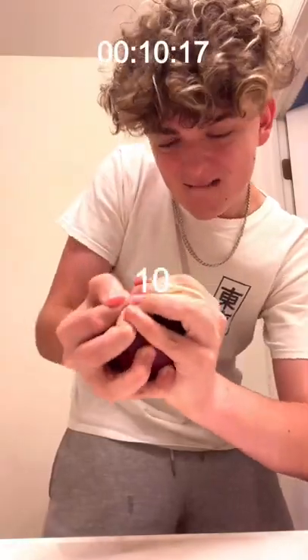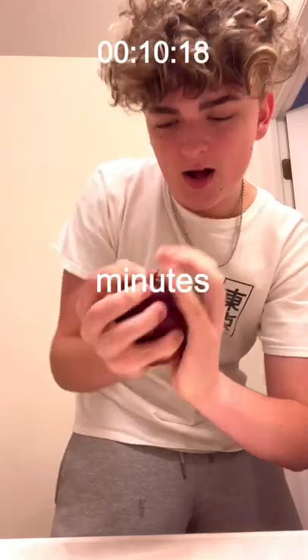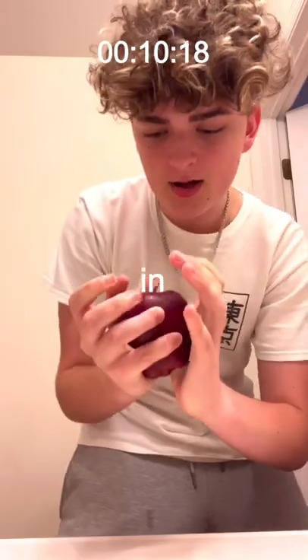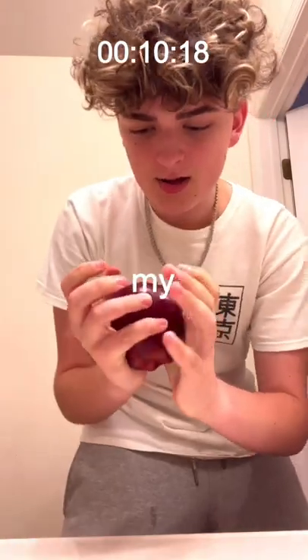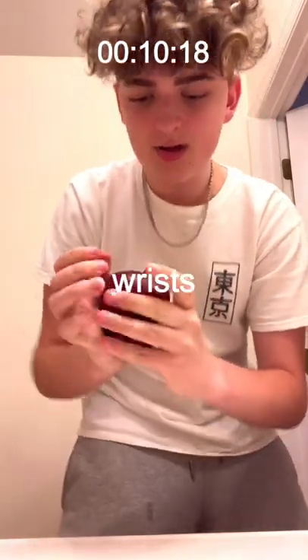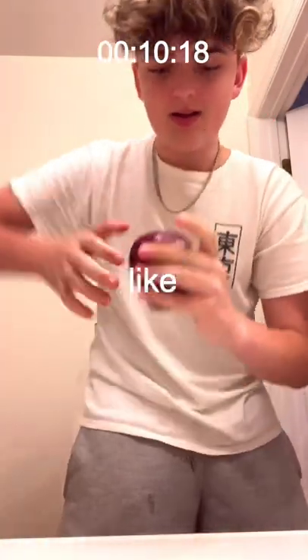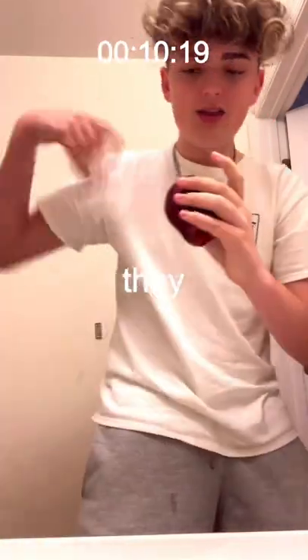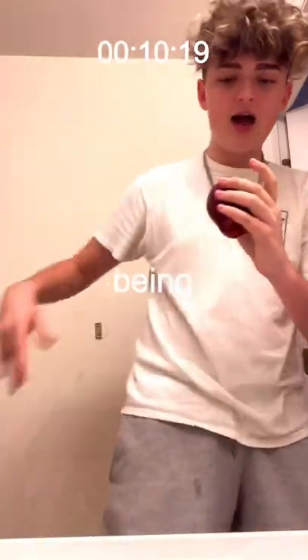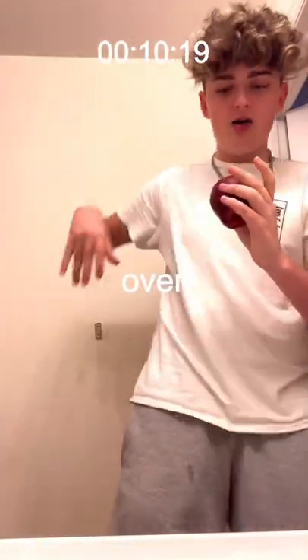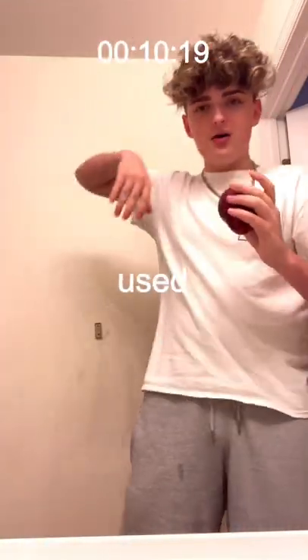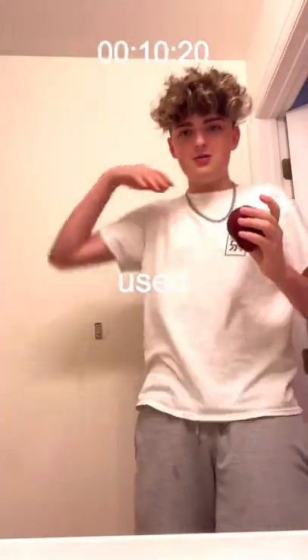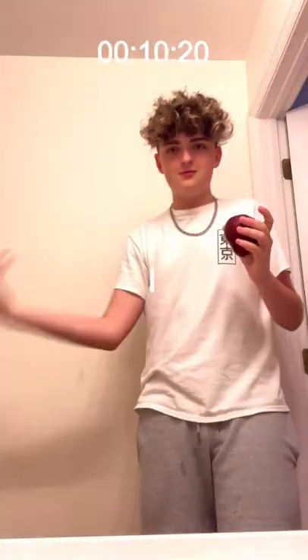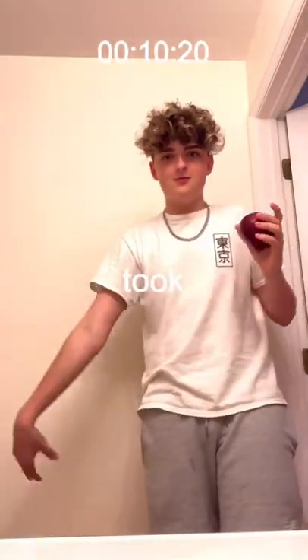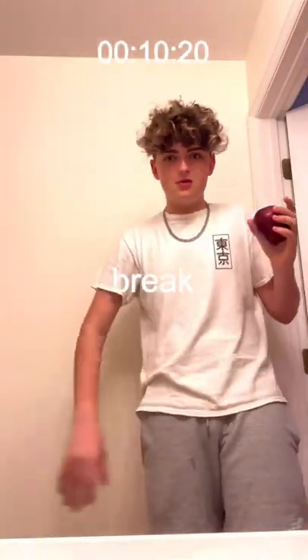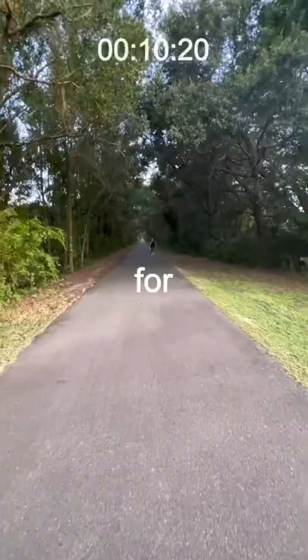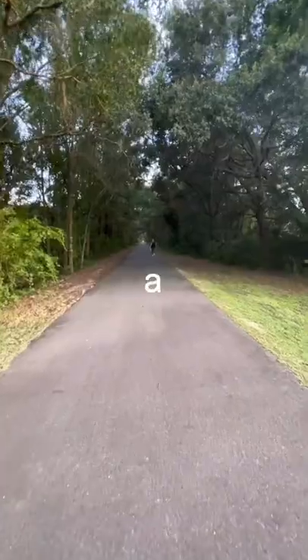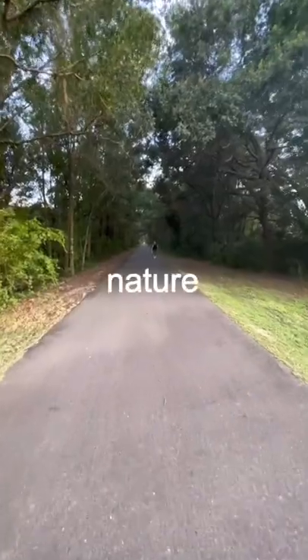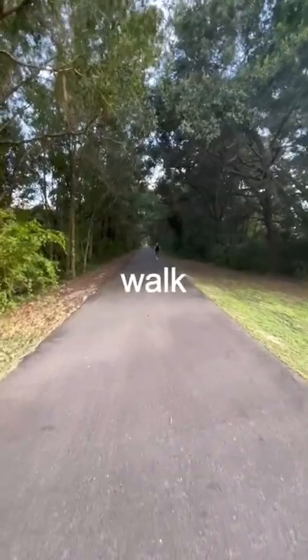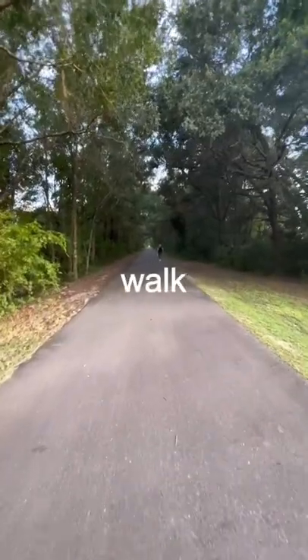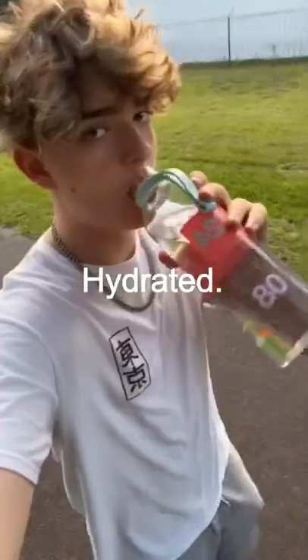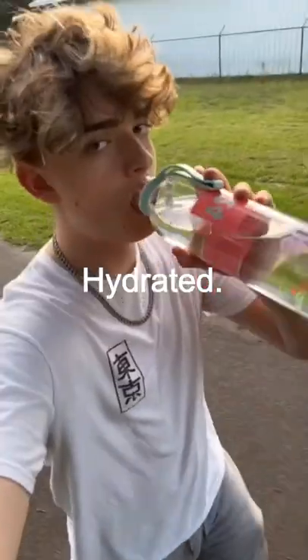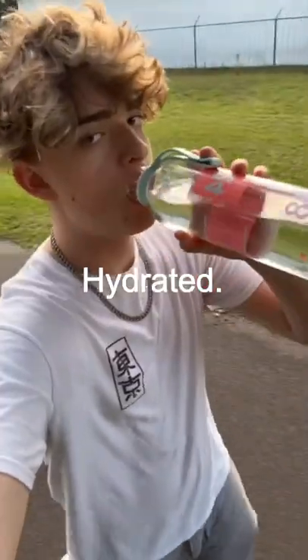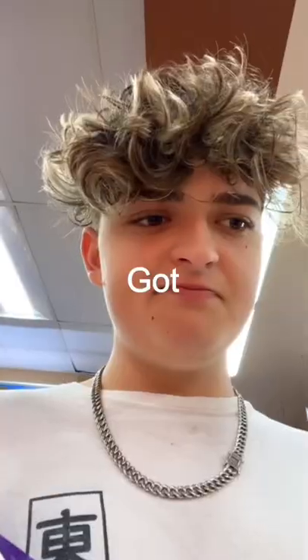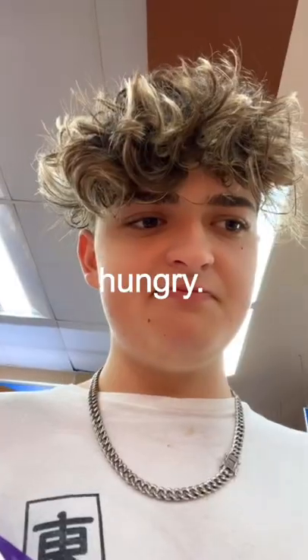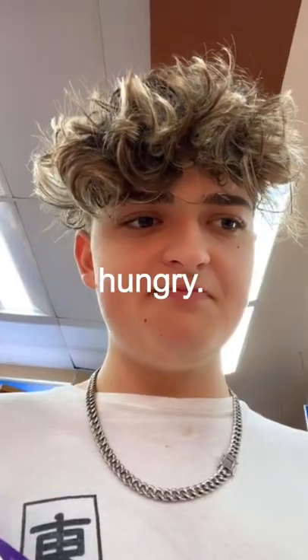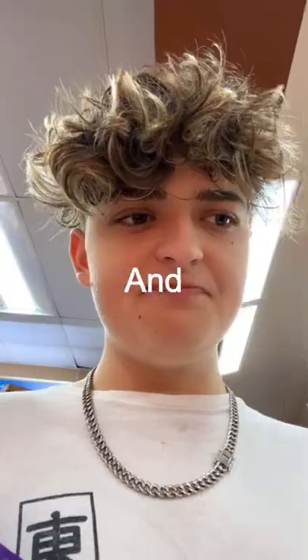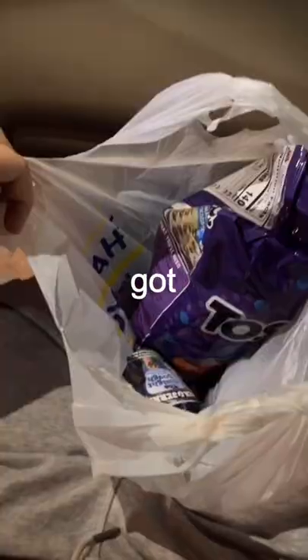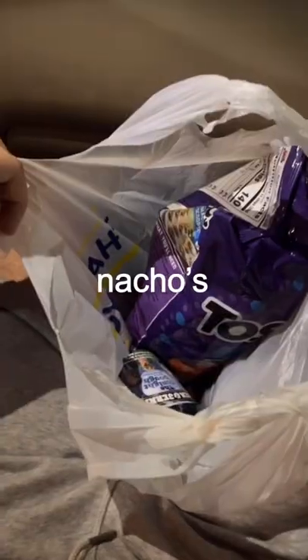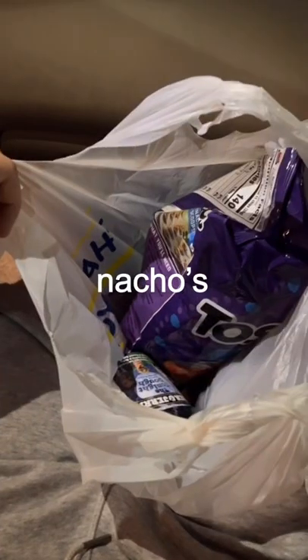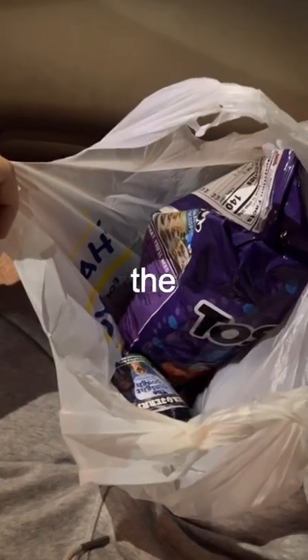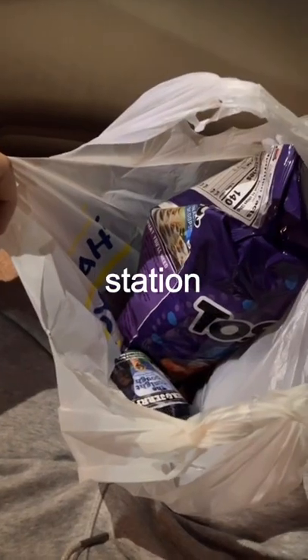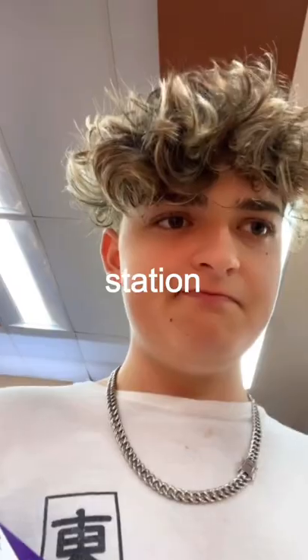10 minutes in, my wrists felt like they were being overused. So I took a break, went for a nature walk, hydrated, got hungry, and got nachos from the gas station.